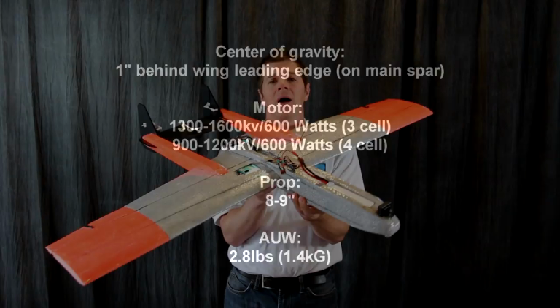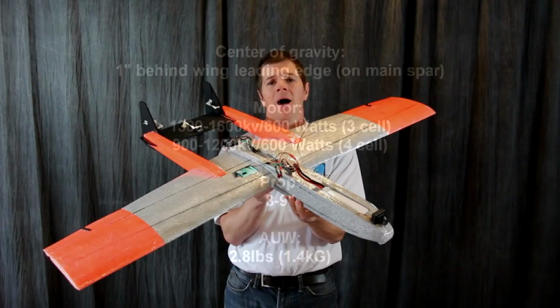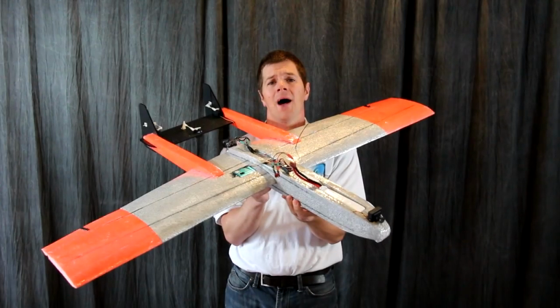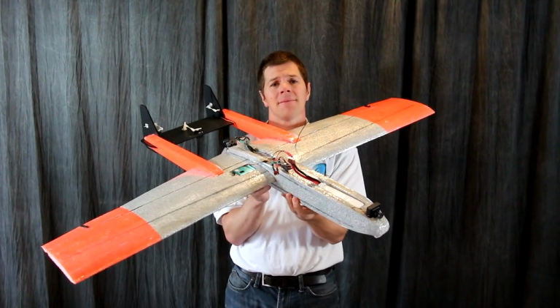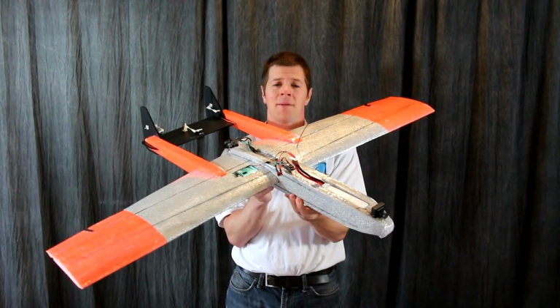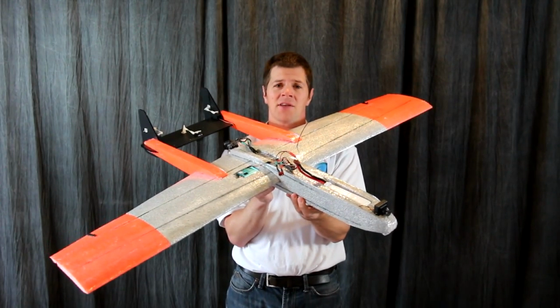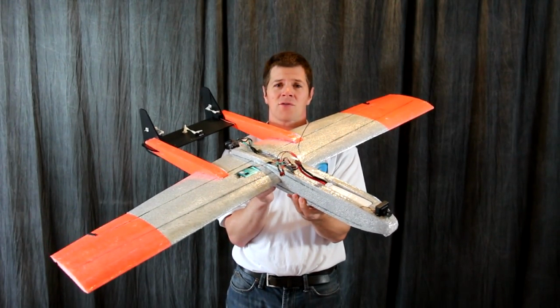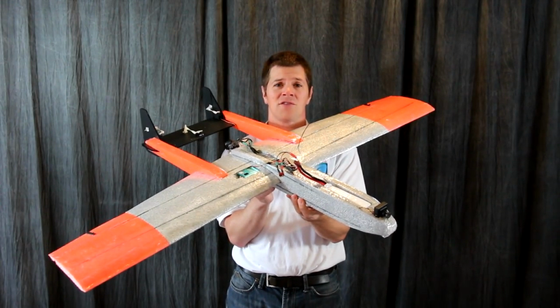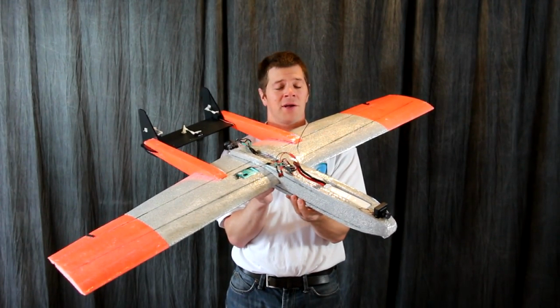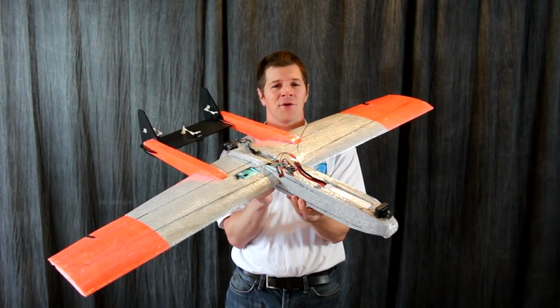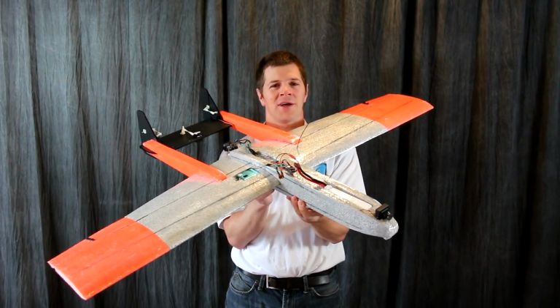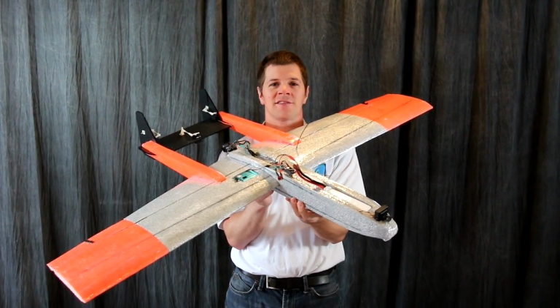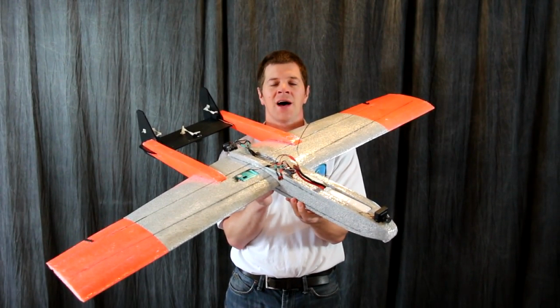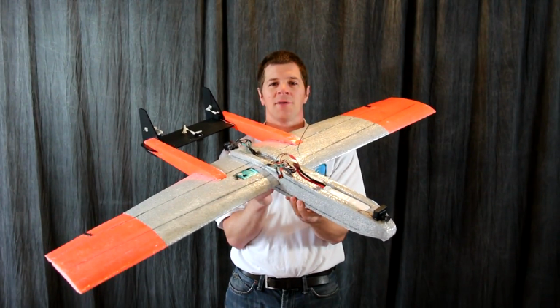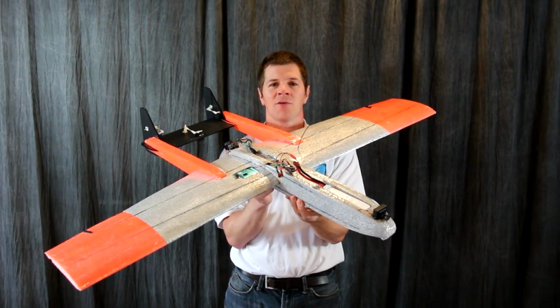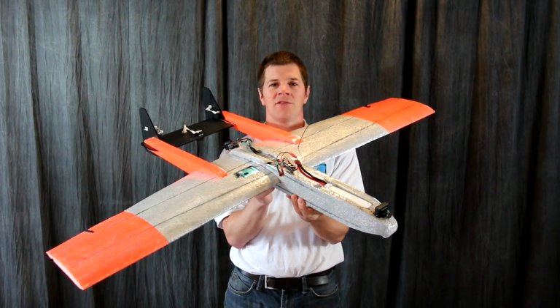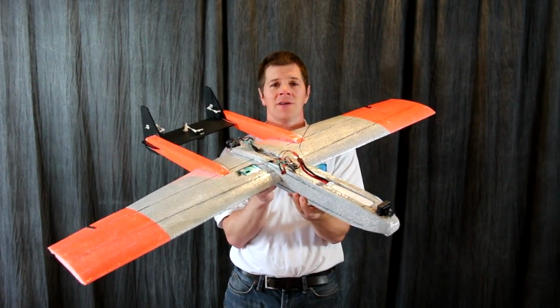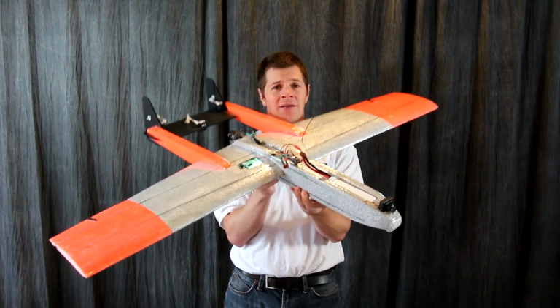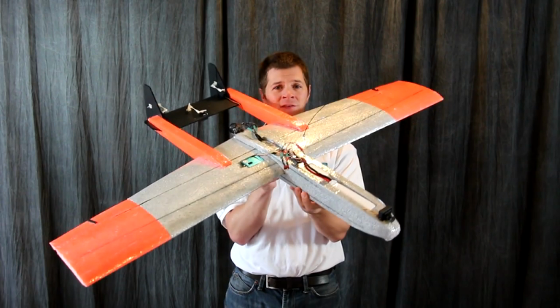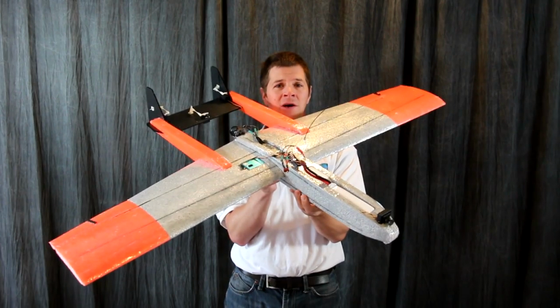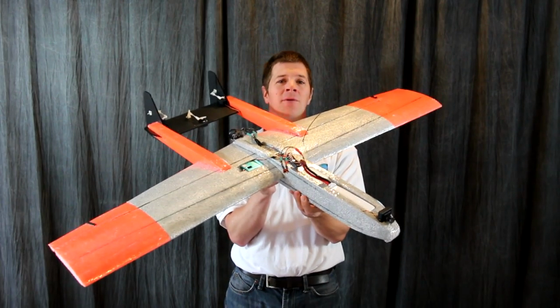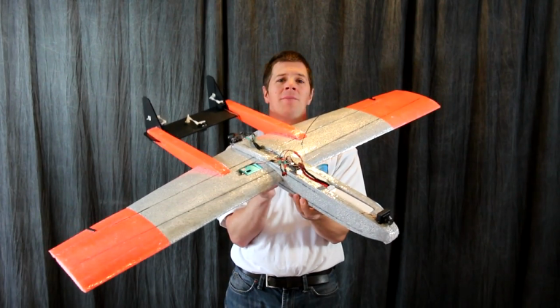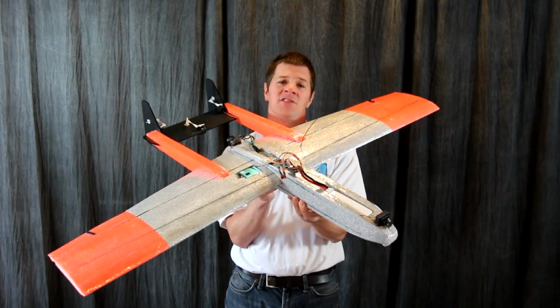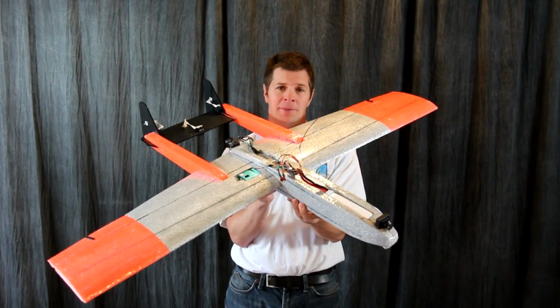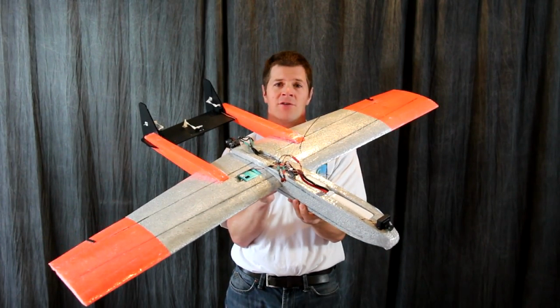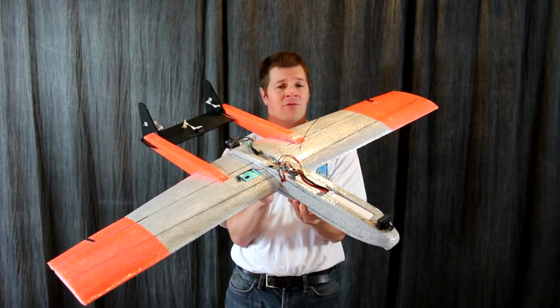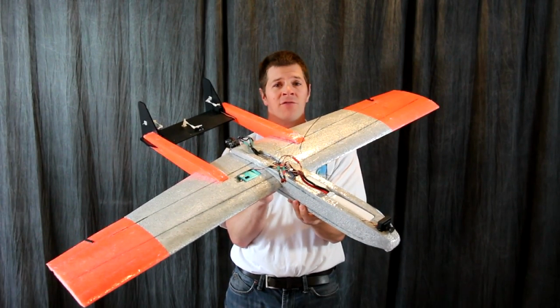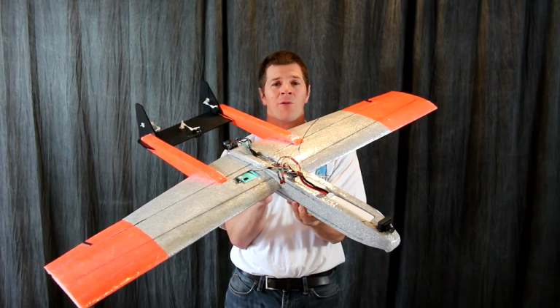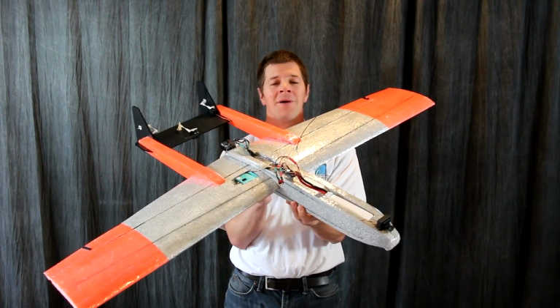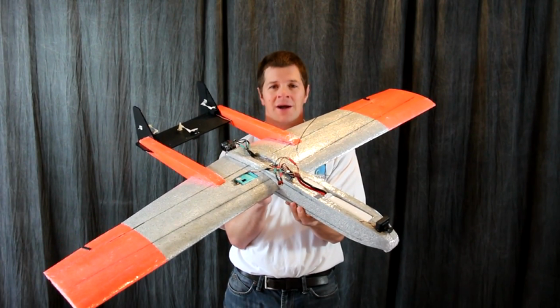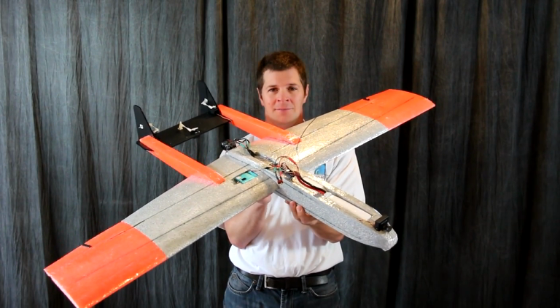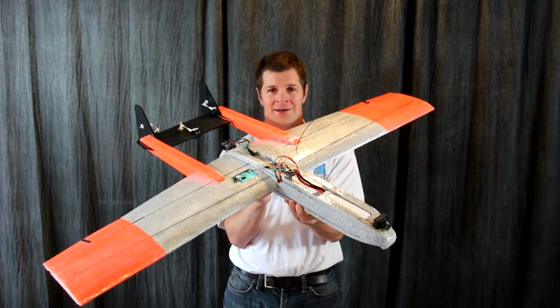Hi, I'm Alex Greve, better known as IB Crazy, and this is how to build my Spectre V4 airplane.